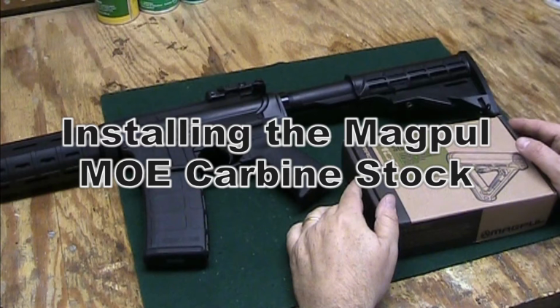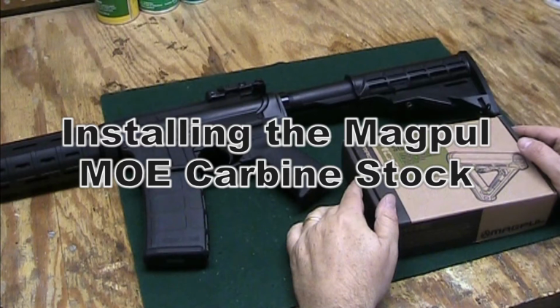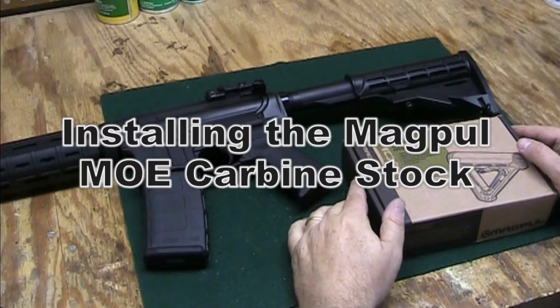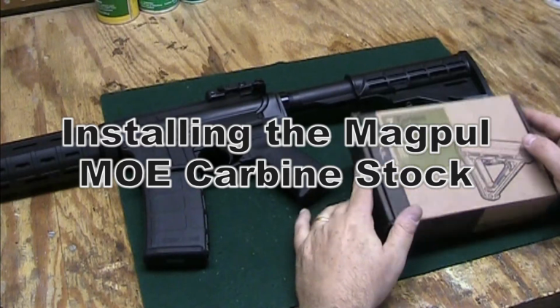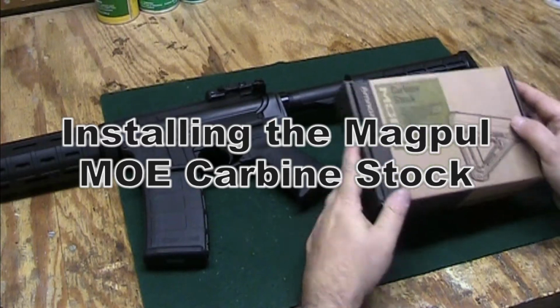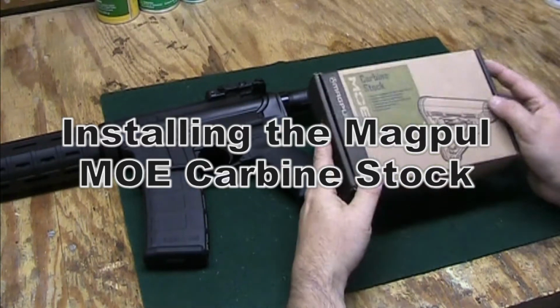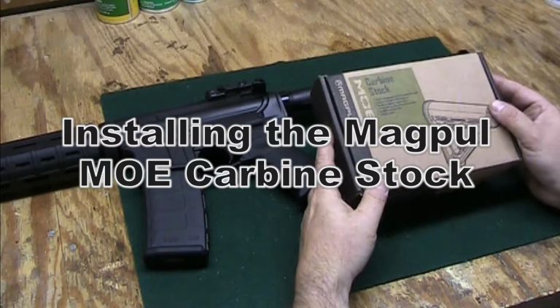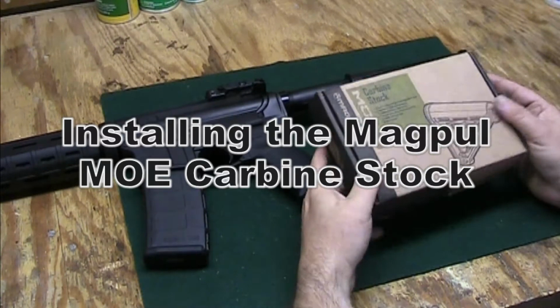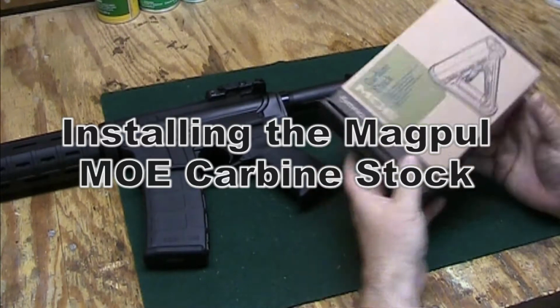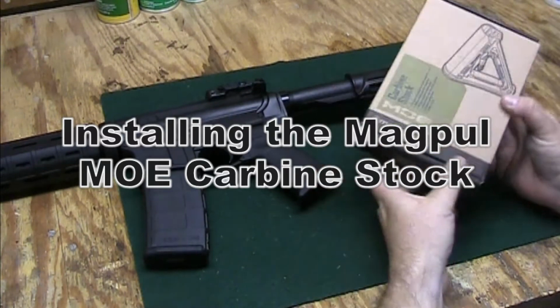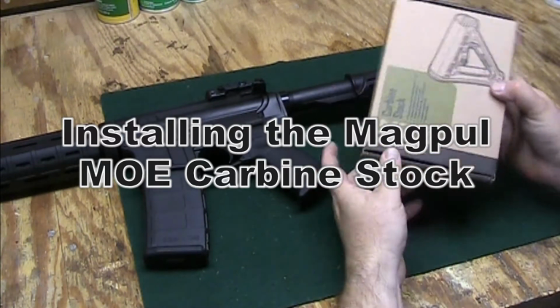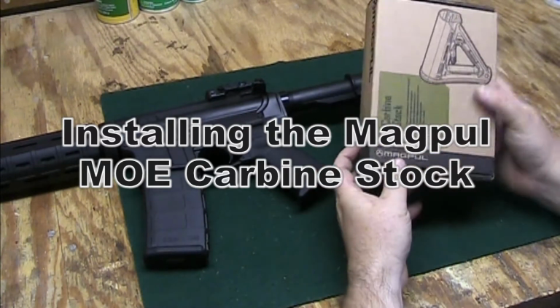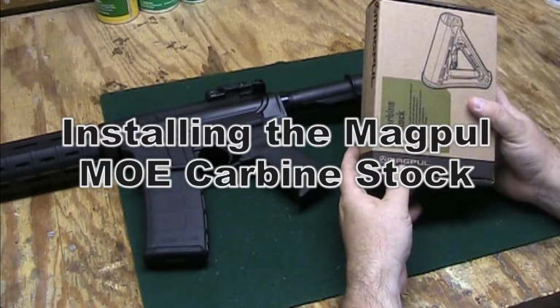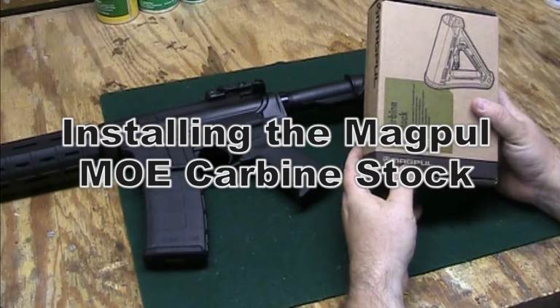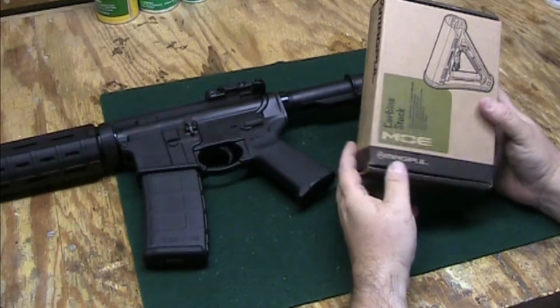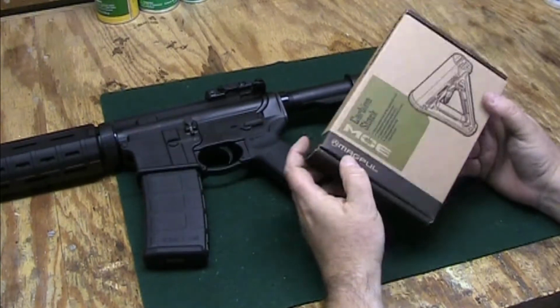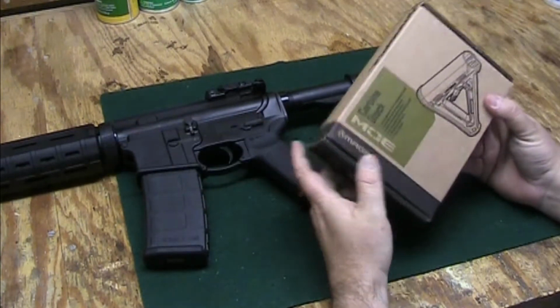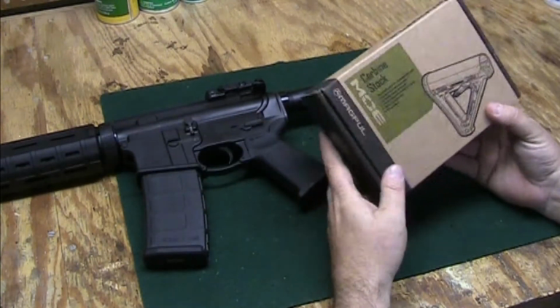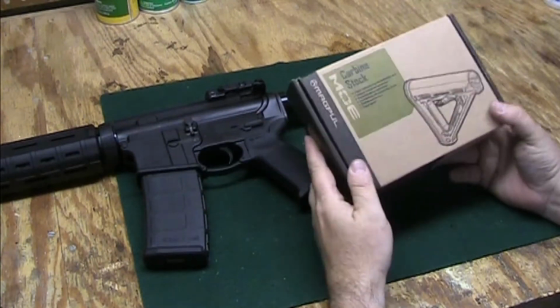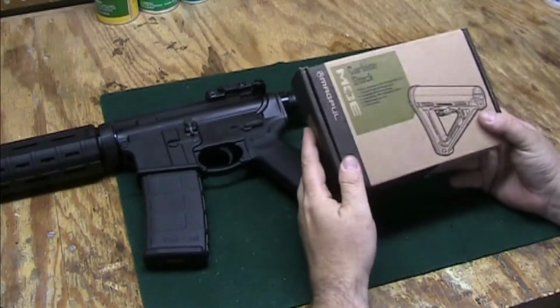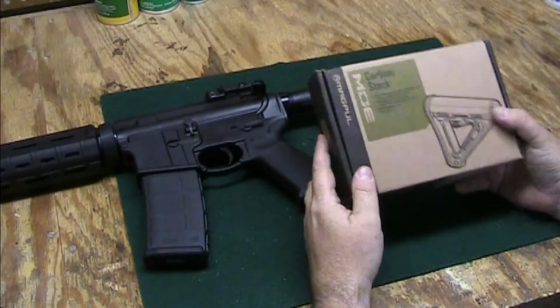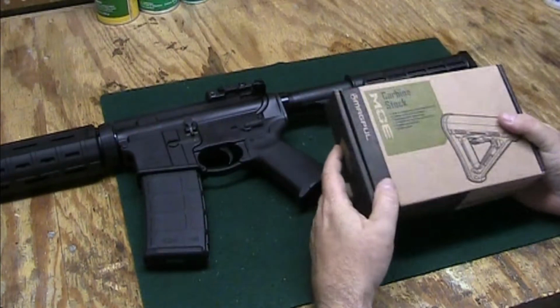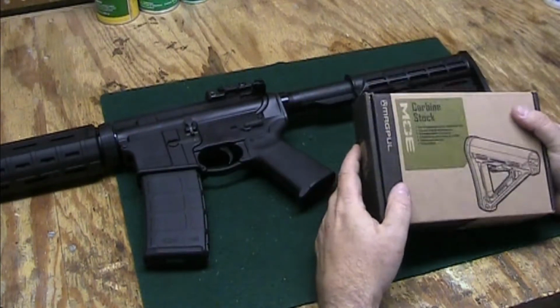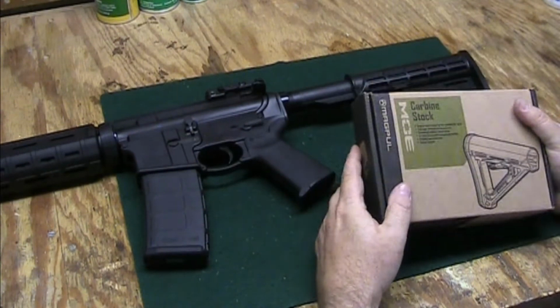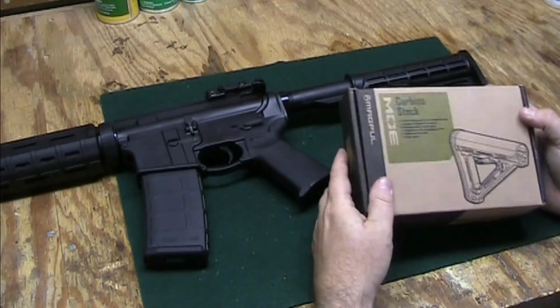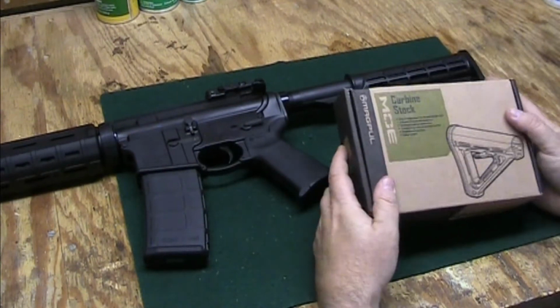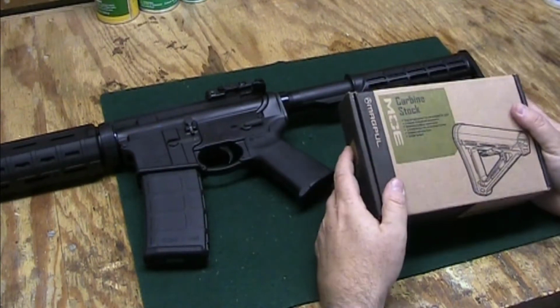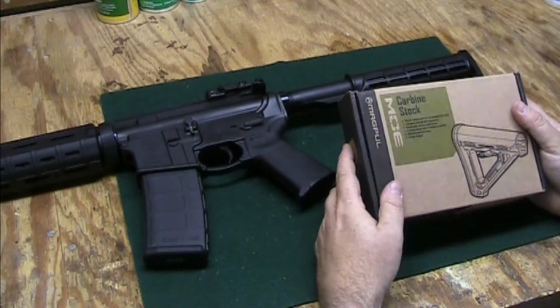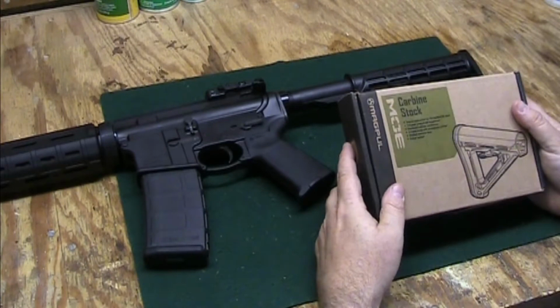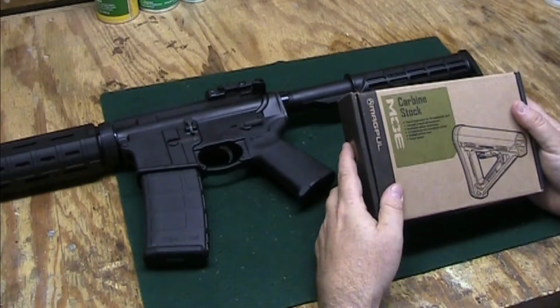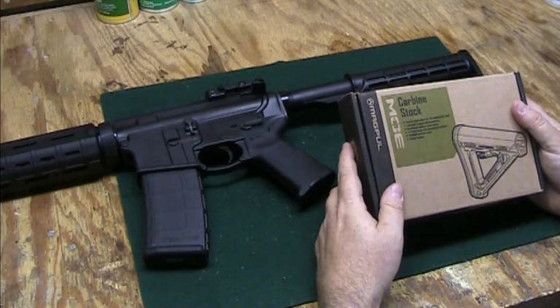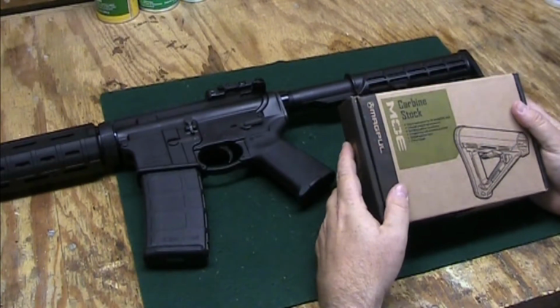Today we're going to be installing the Magpul MOE carbine stock for our Ruger AR-556.